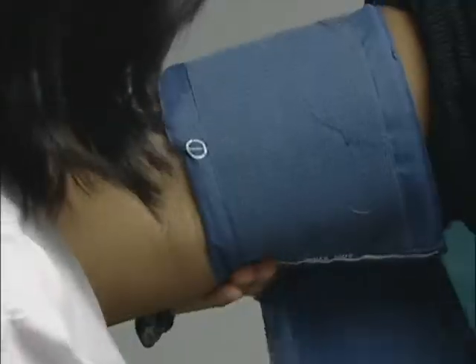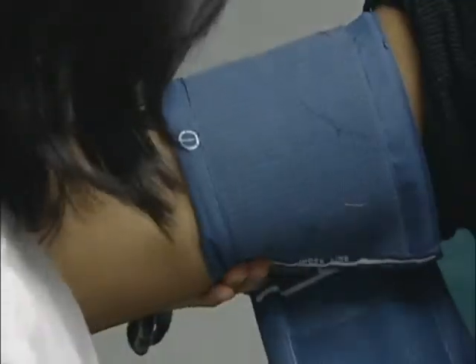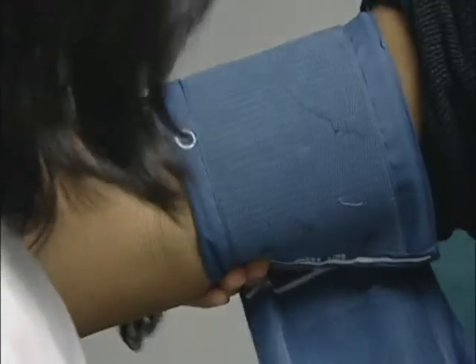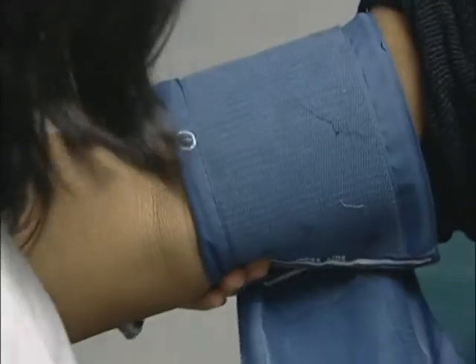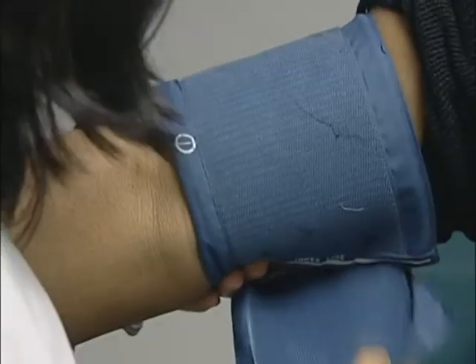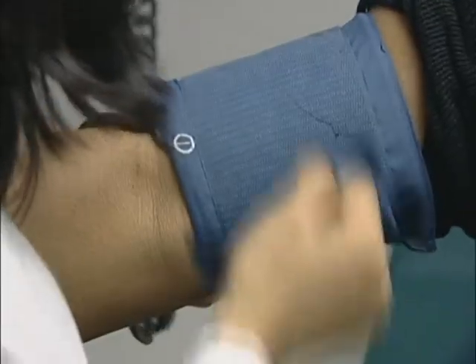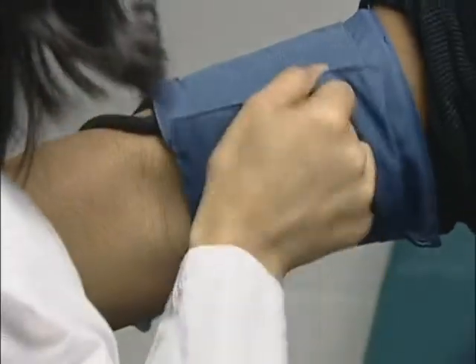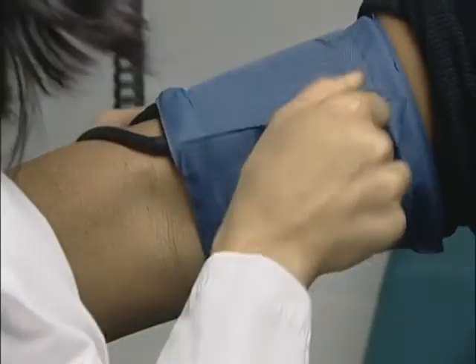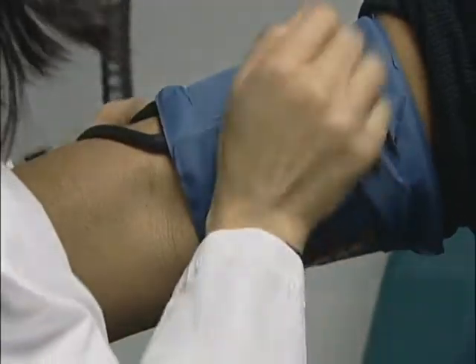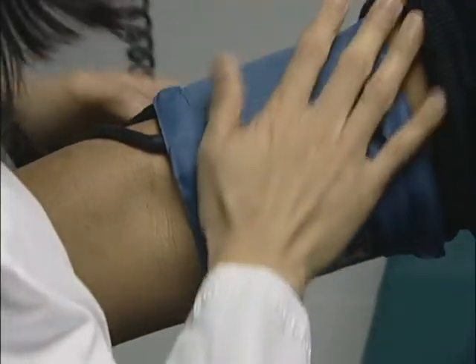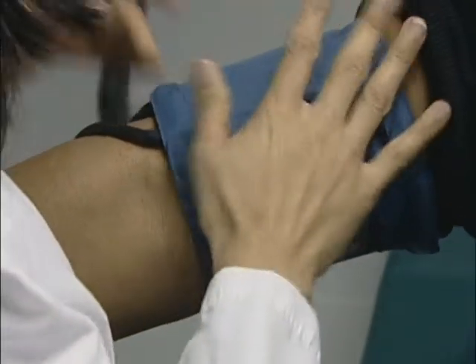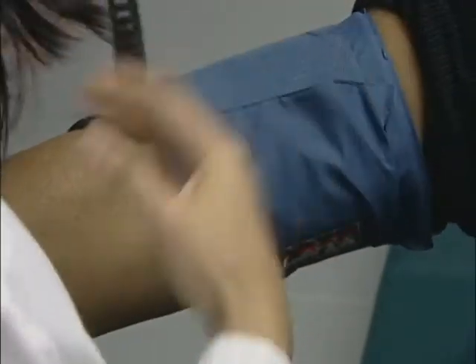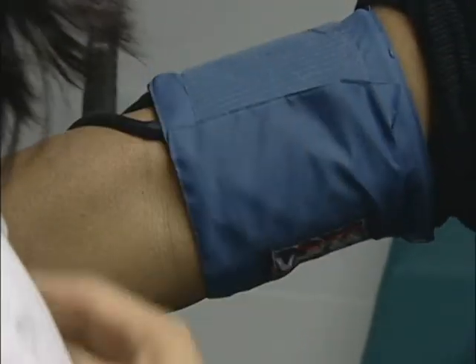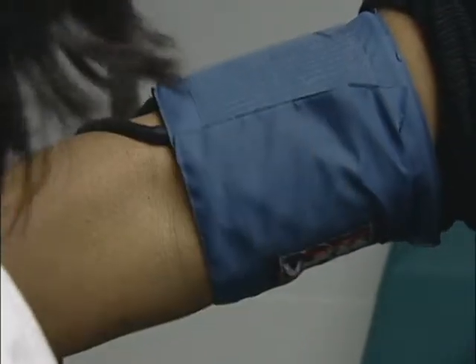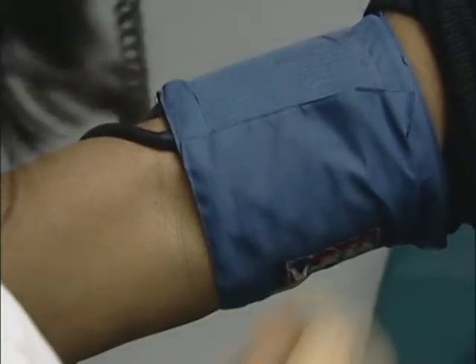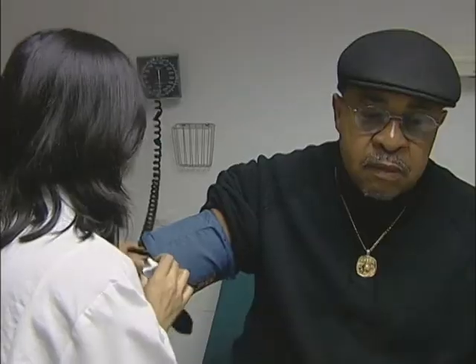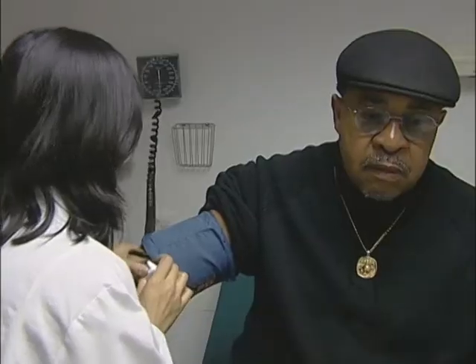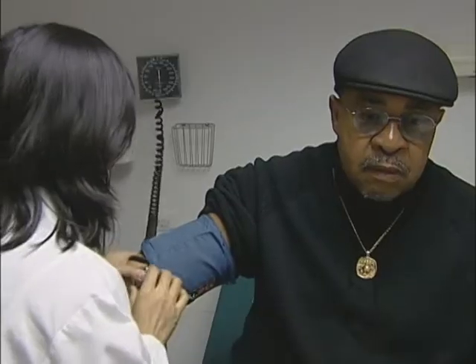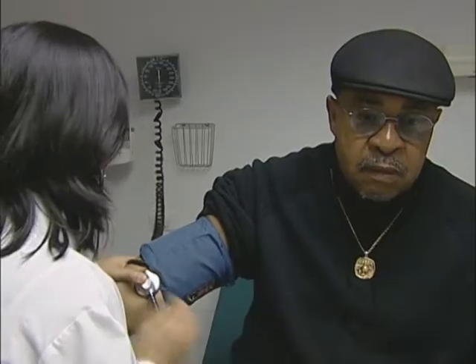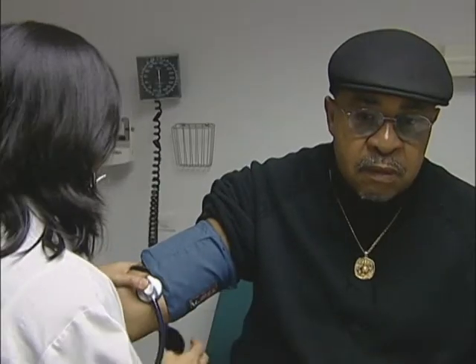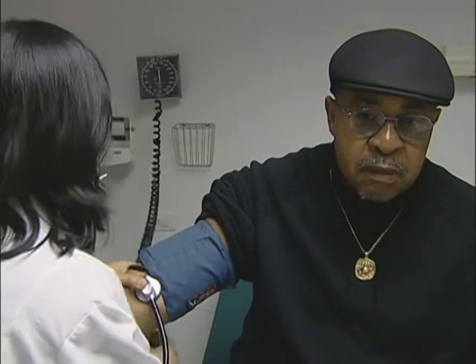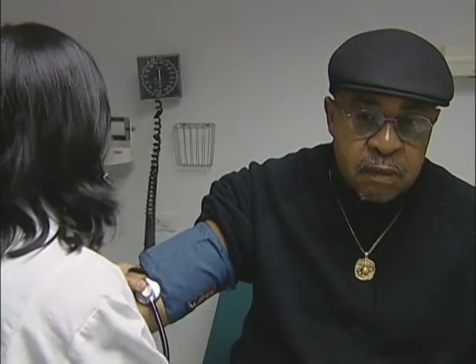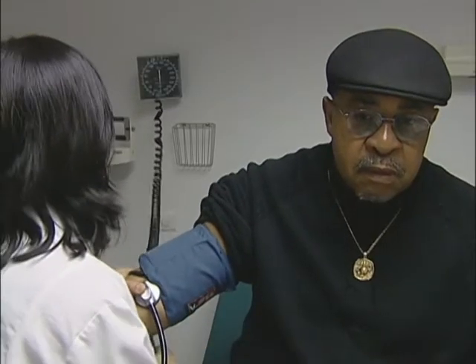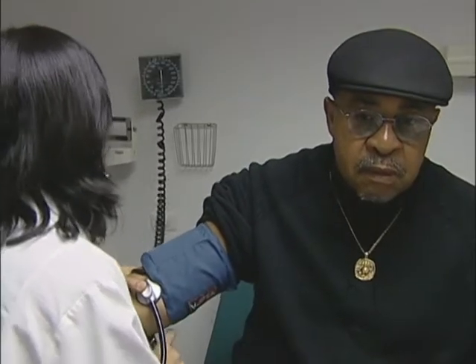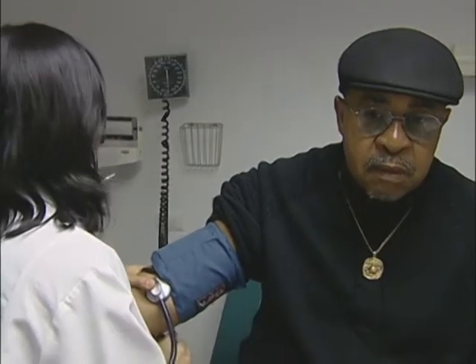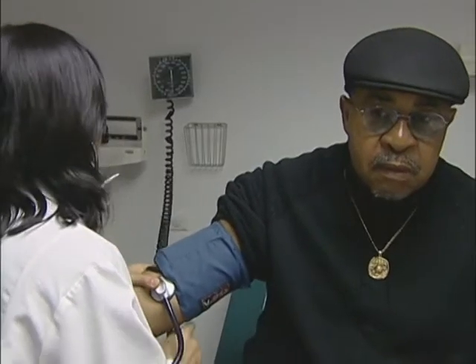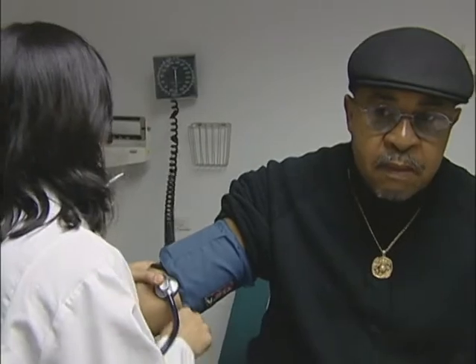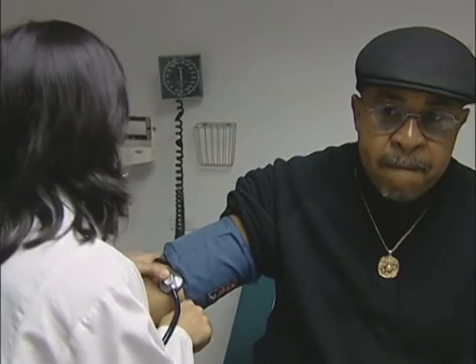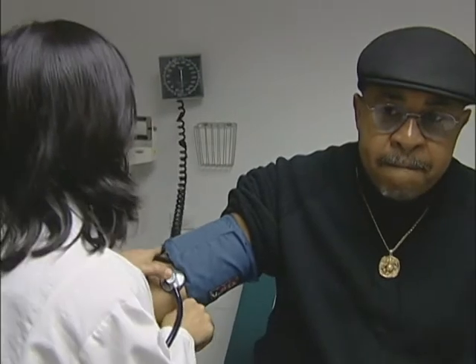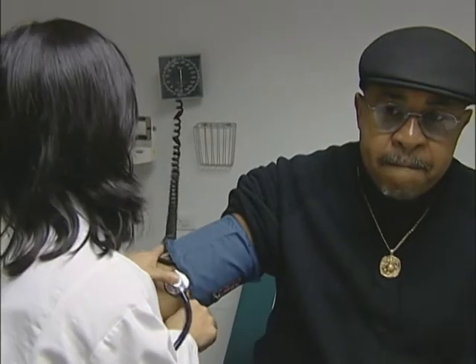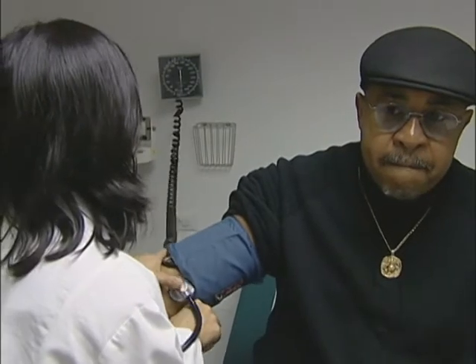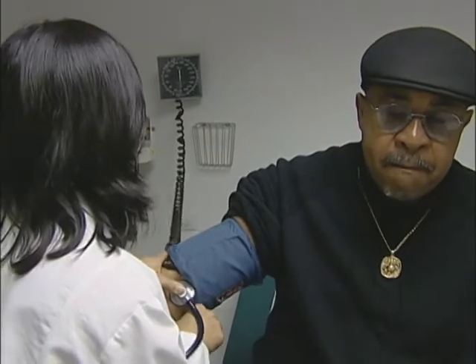Left untreated, sleep apnea can increase the likelihood of developing high blood pressure, heart attack, and stroke.